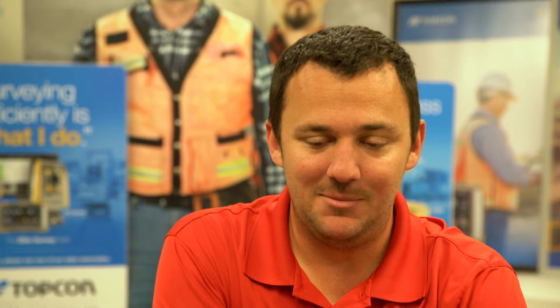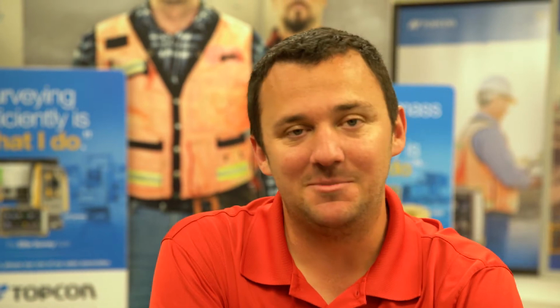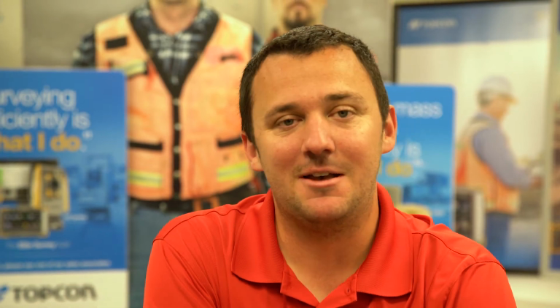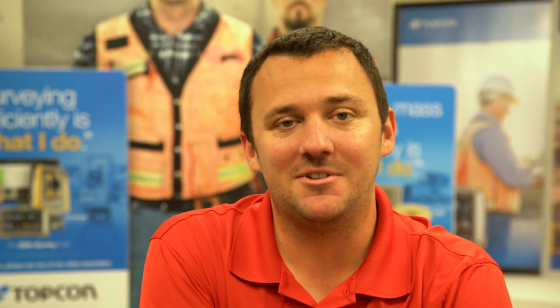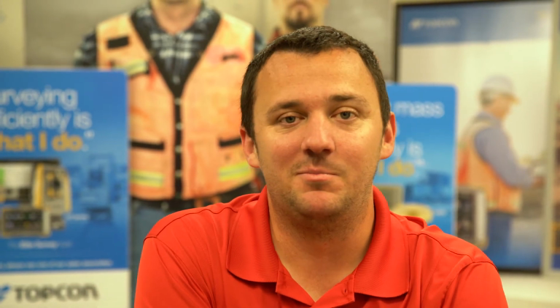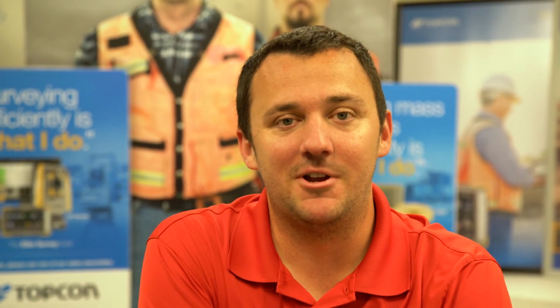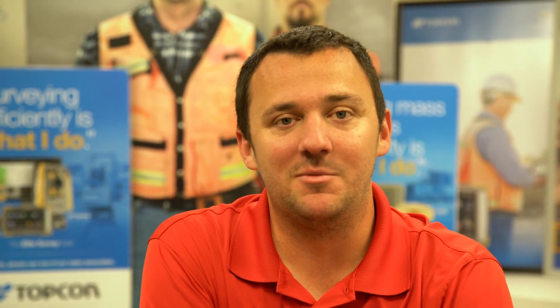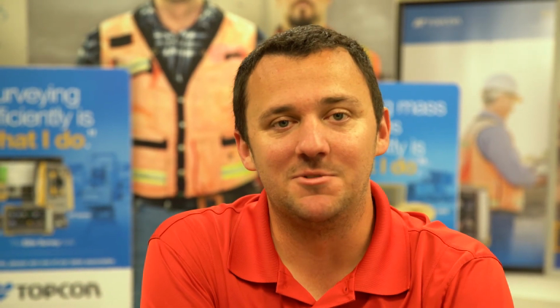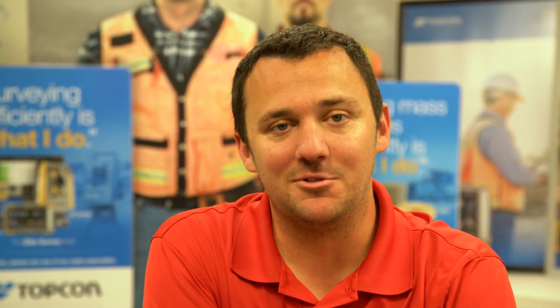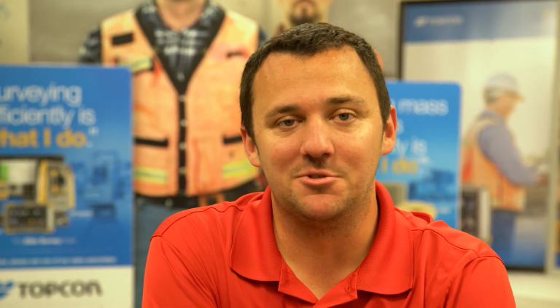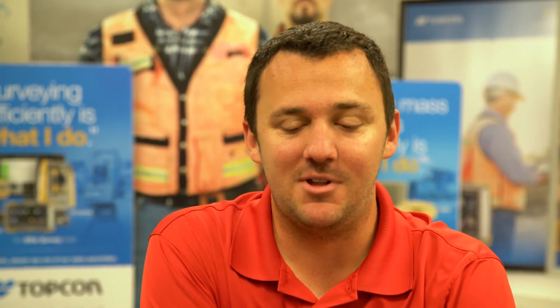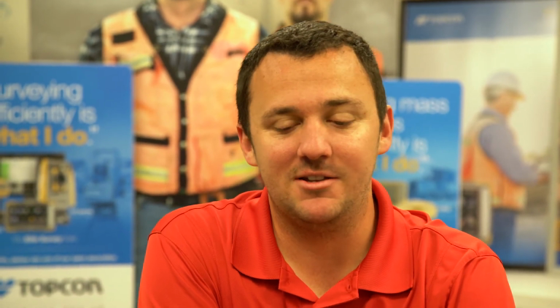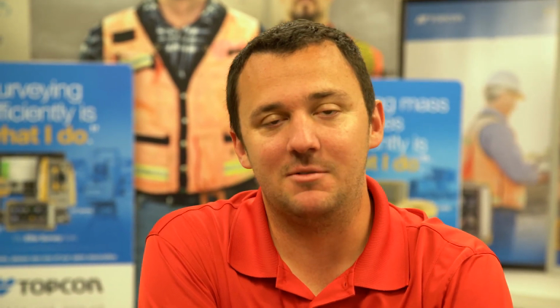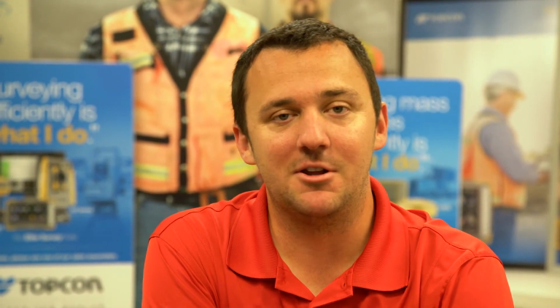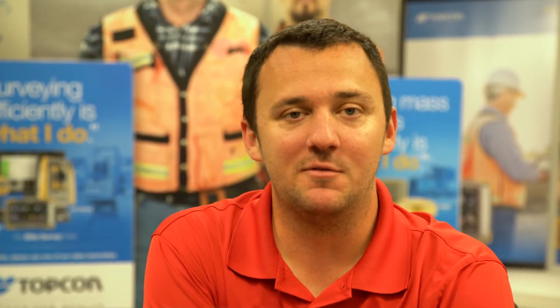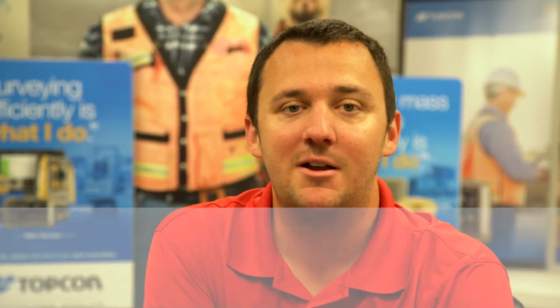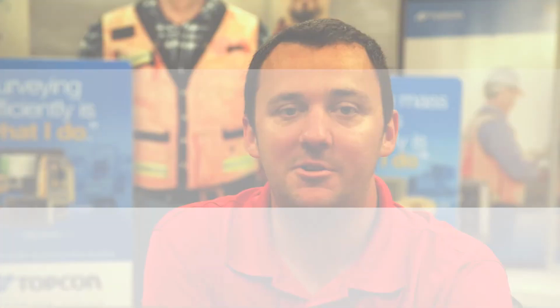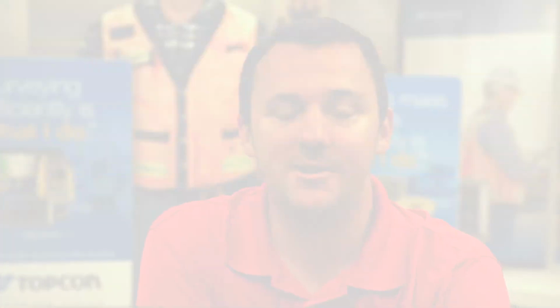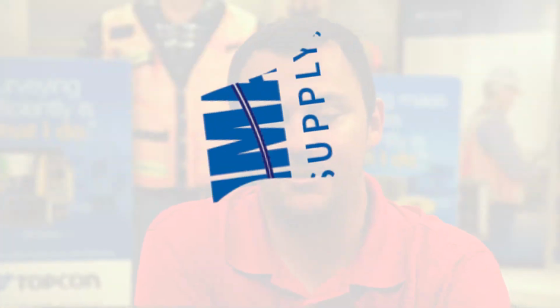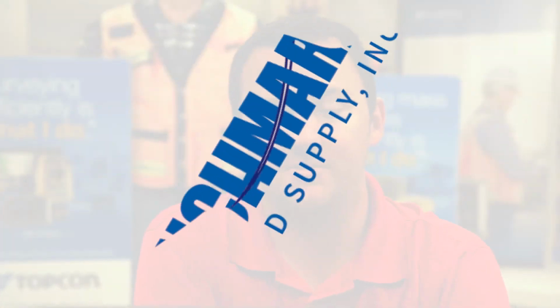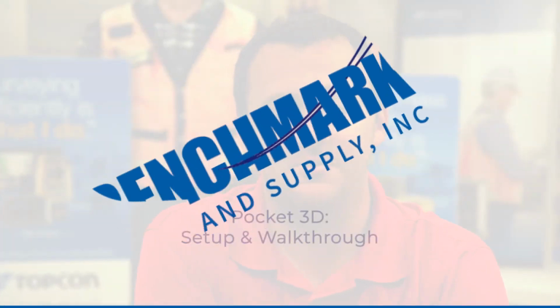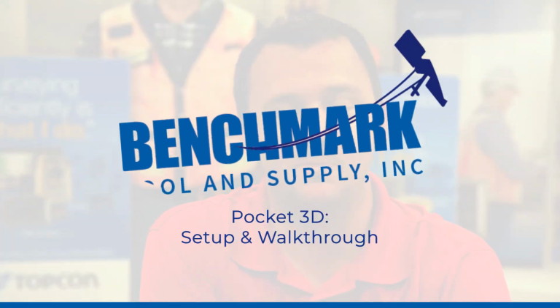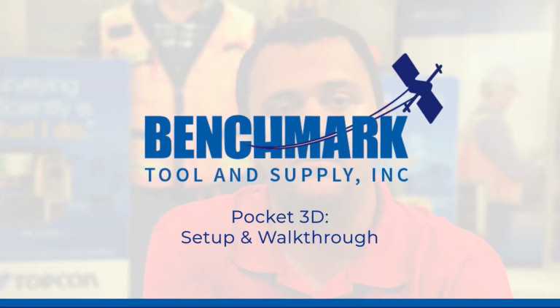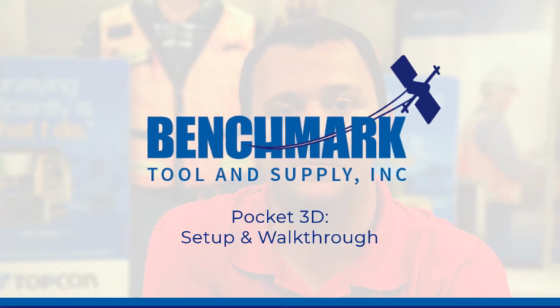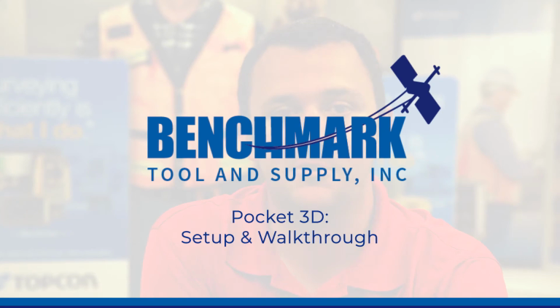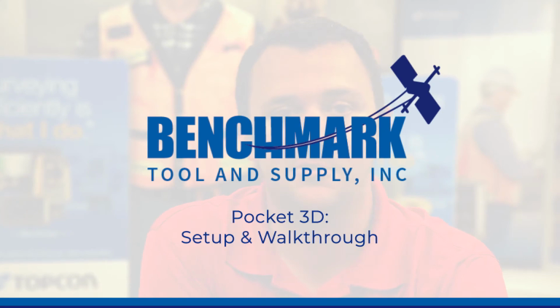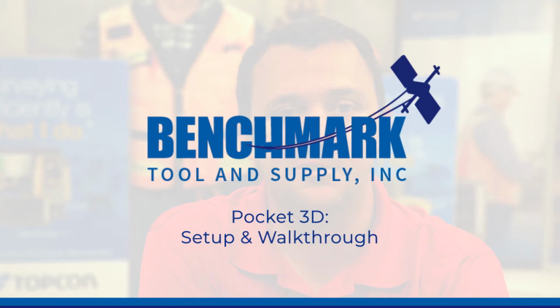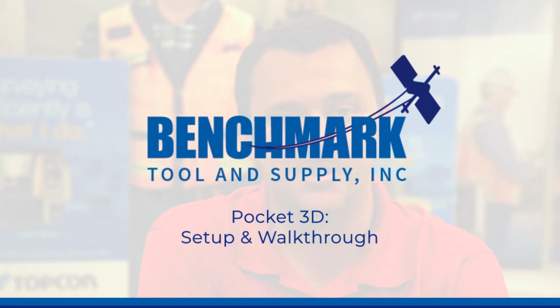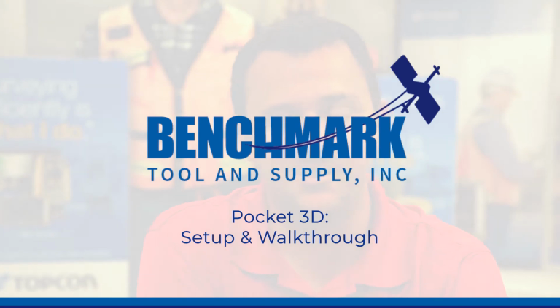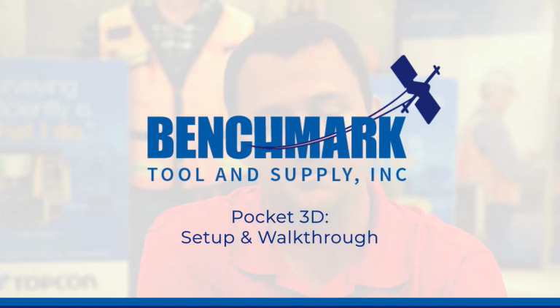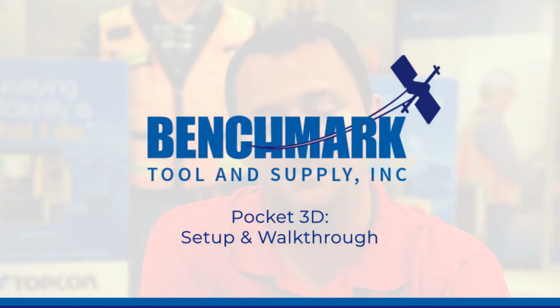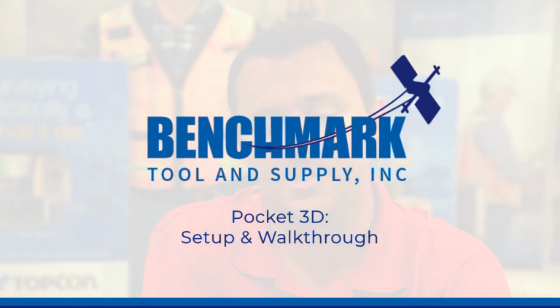My name is Thomas. I'm a trainer with Benchmark Tool and Supply. Today we're going to go over Pocket 3D — software we use with all GCs on job sites.